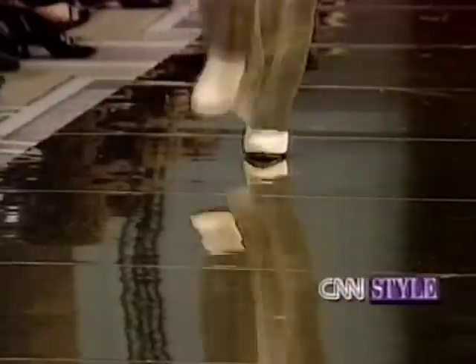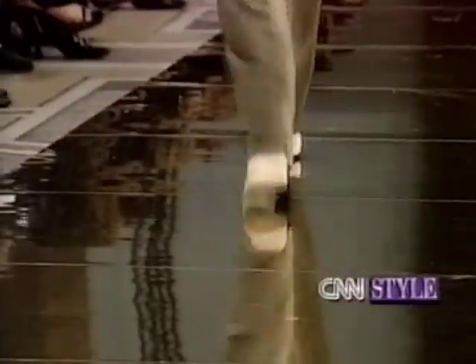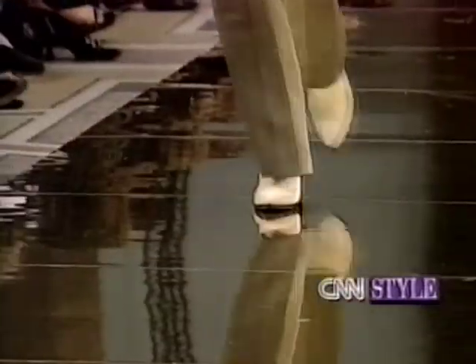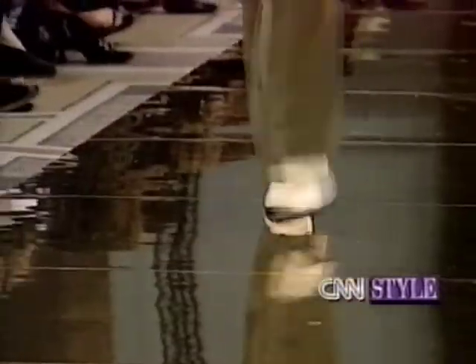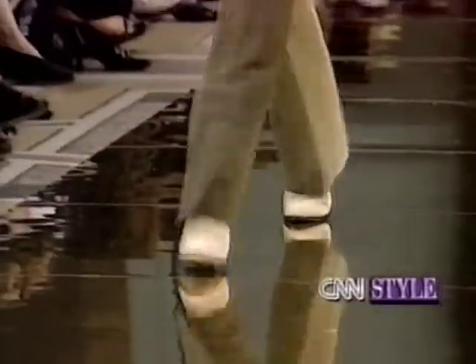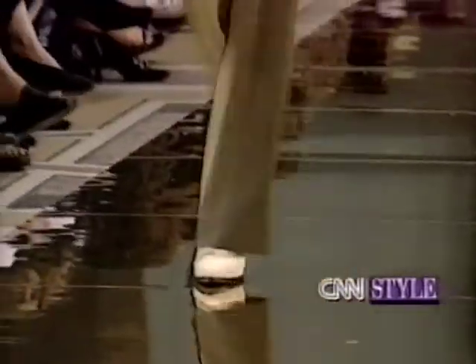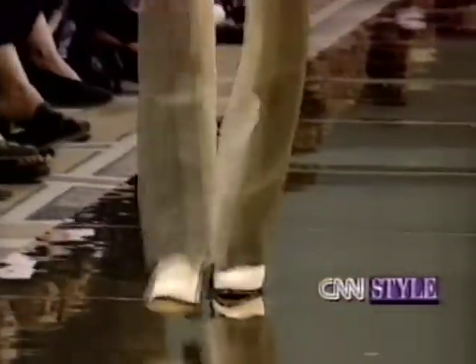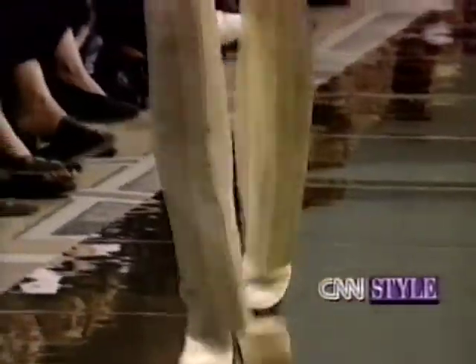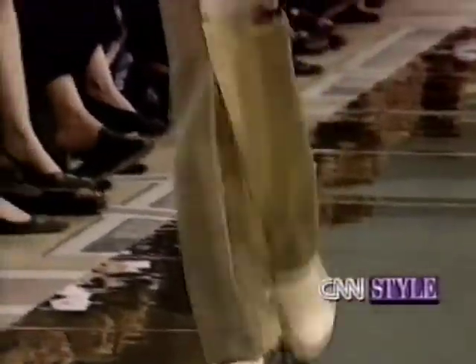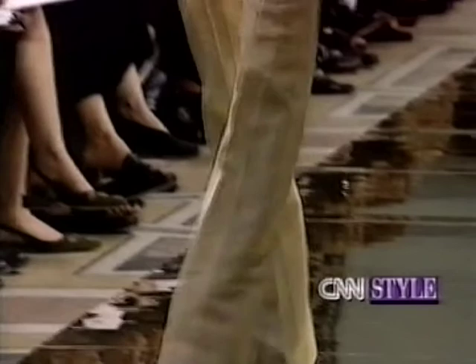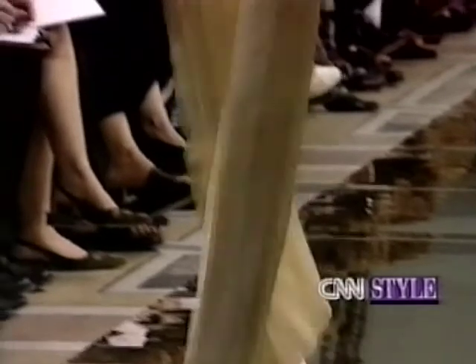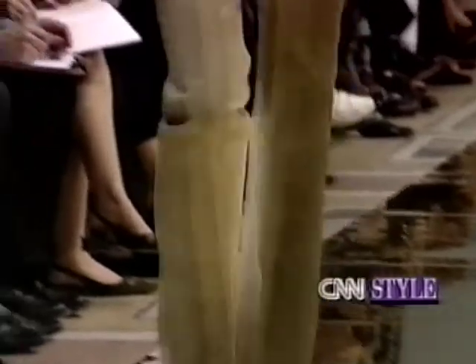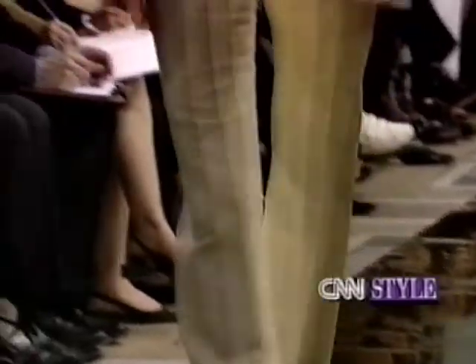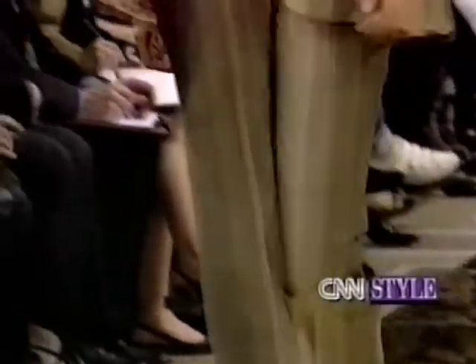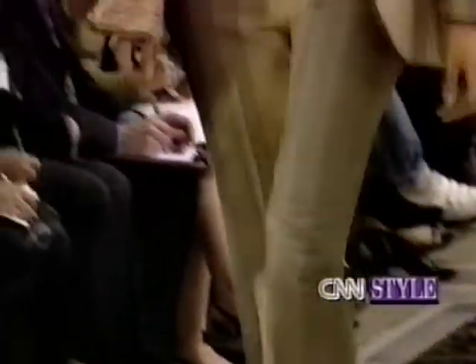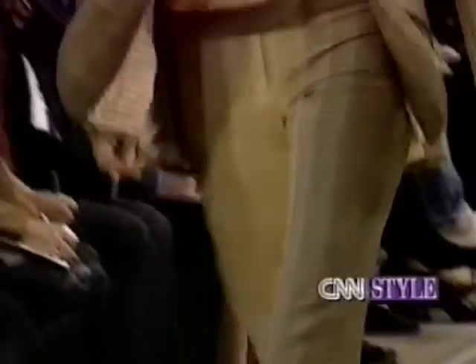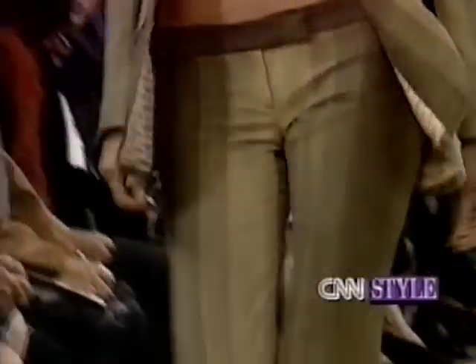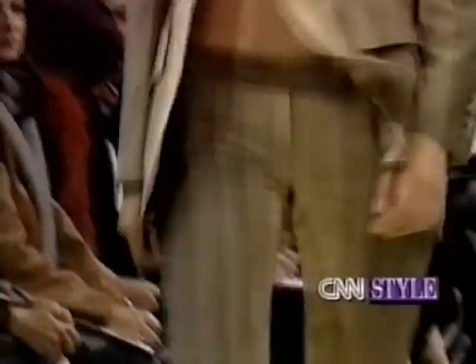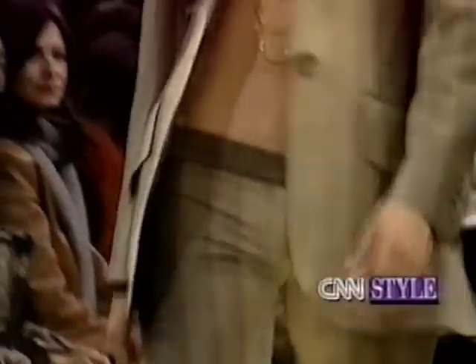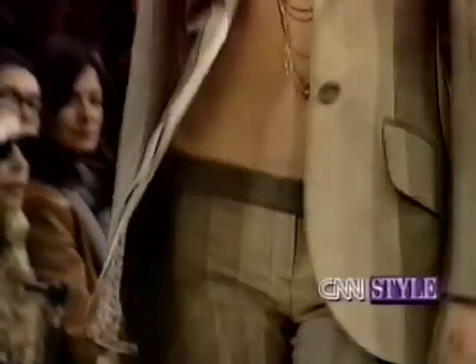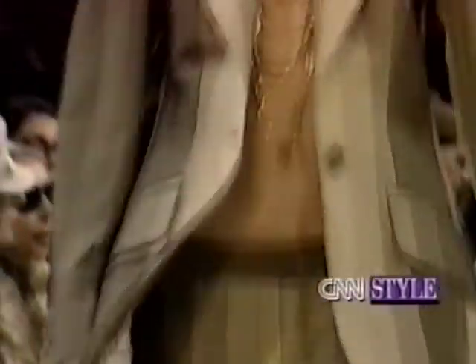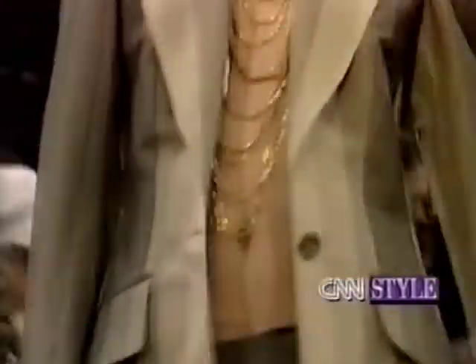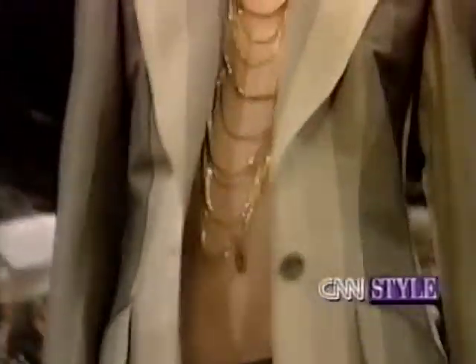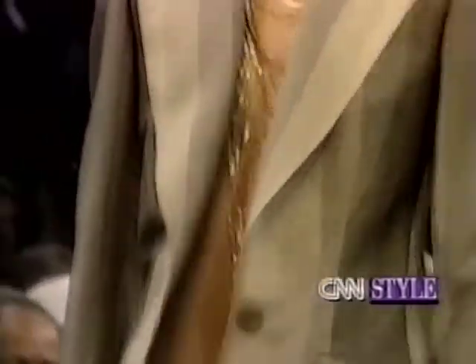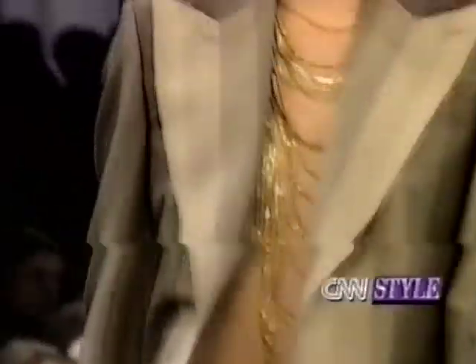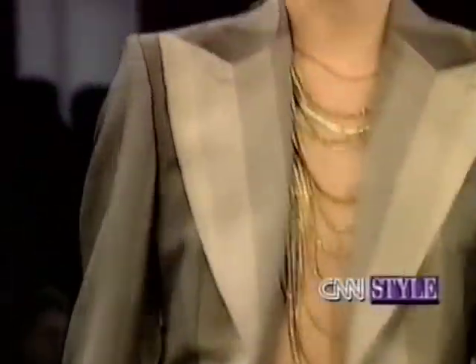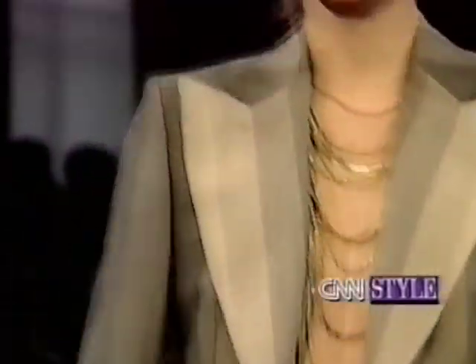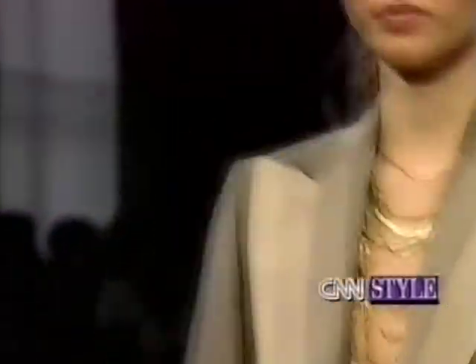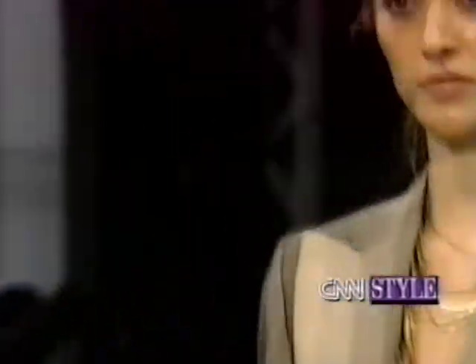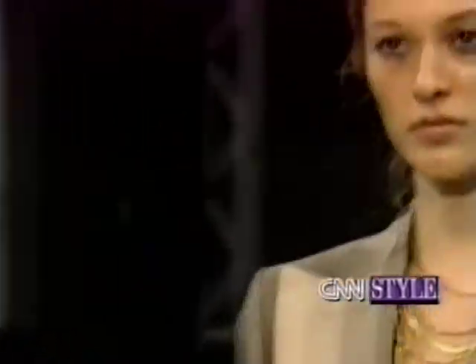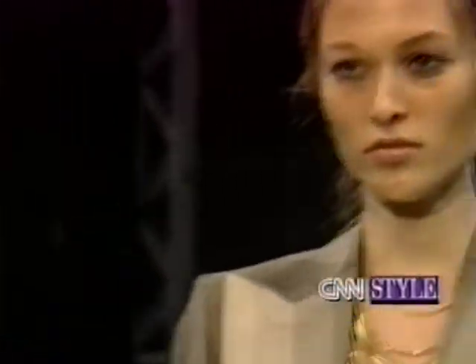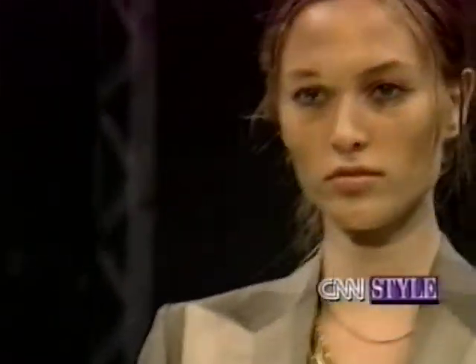McCartney says suits give her a chance to show off her tailoring — an opportunity she also gets with skirts in the collection.